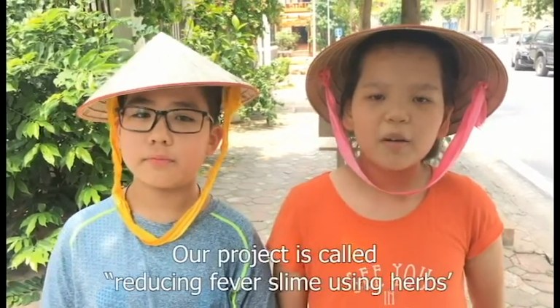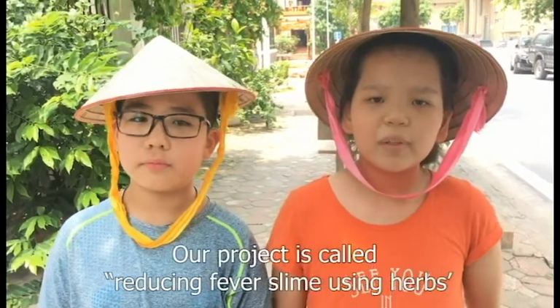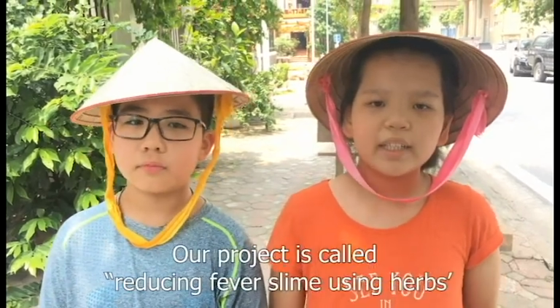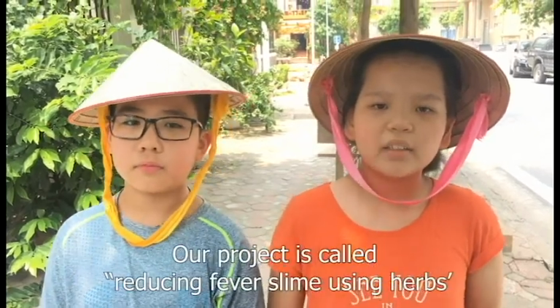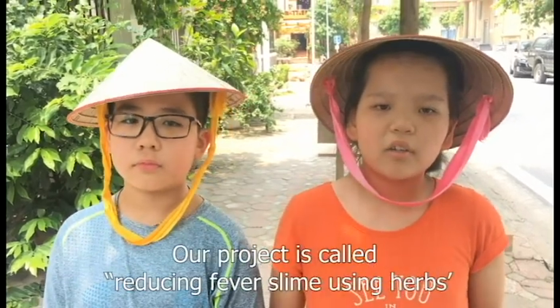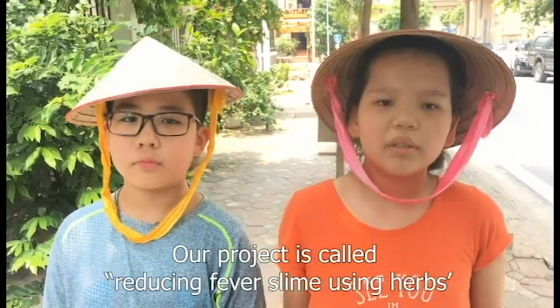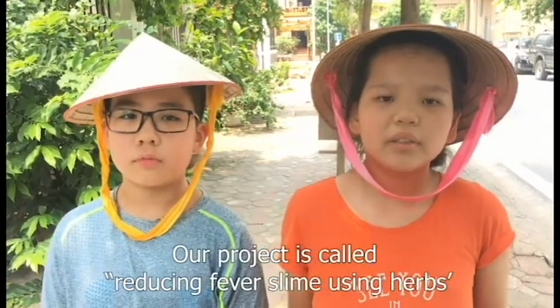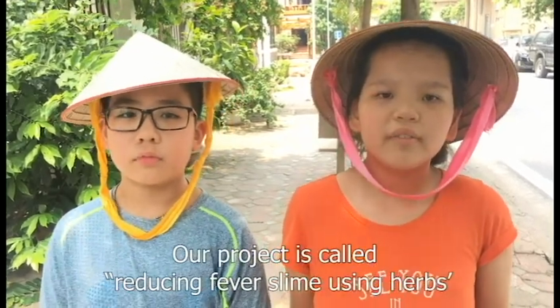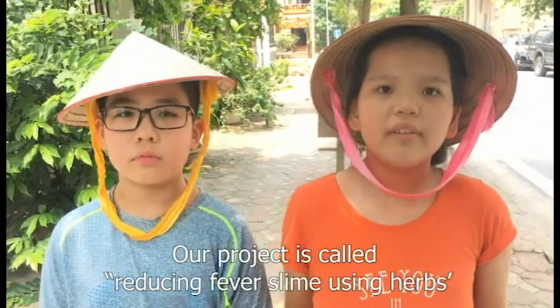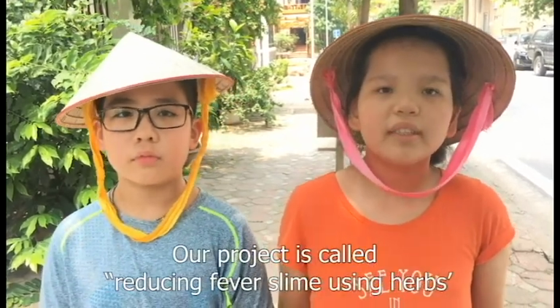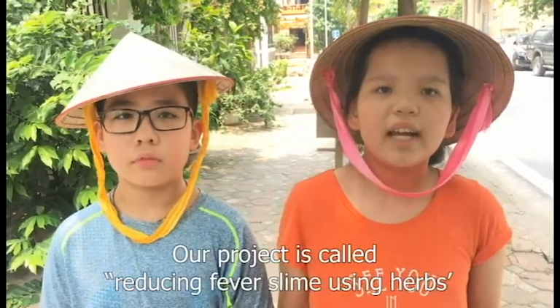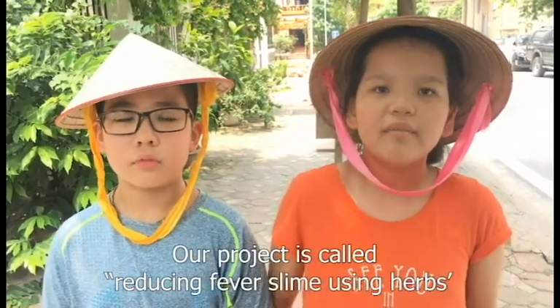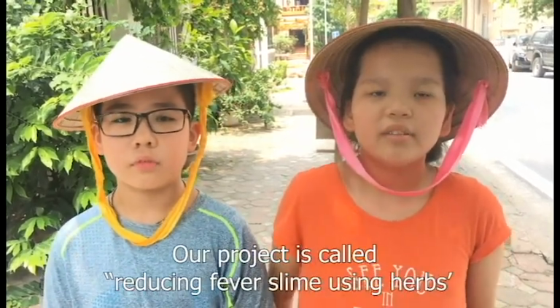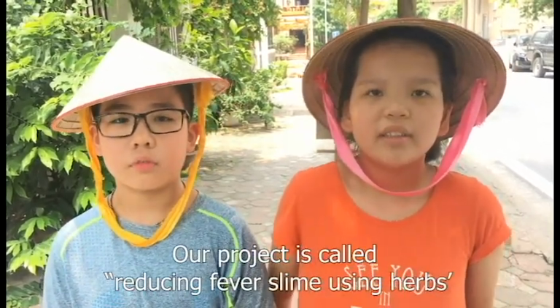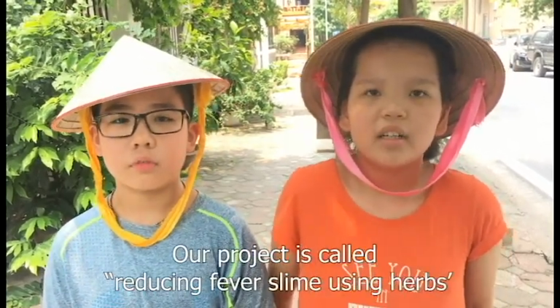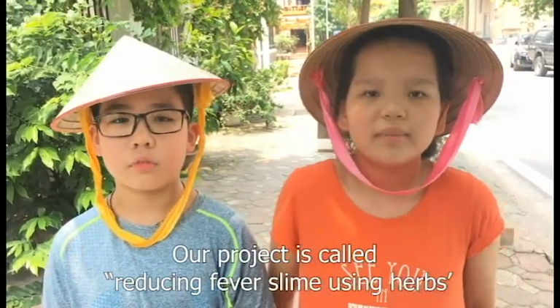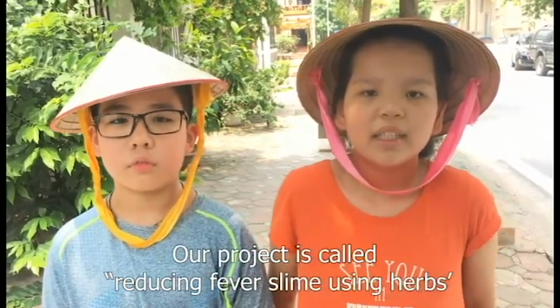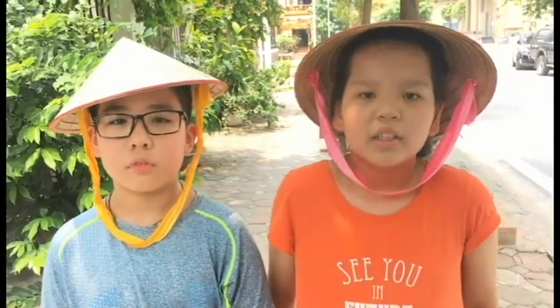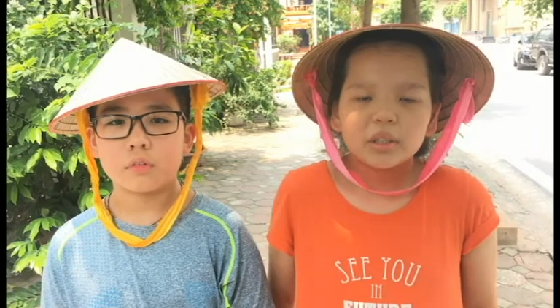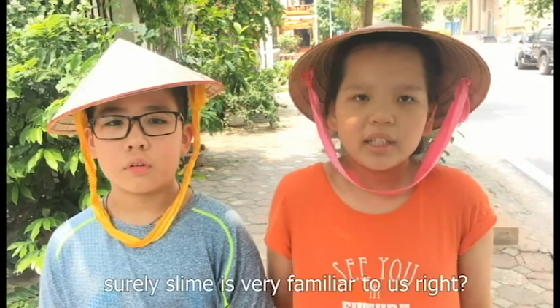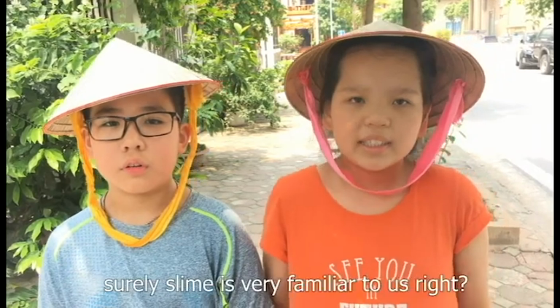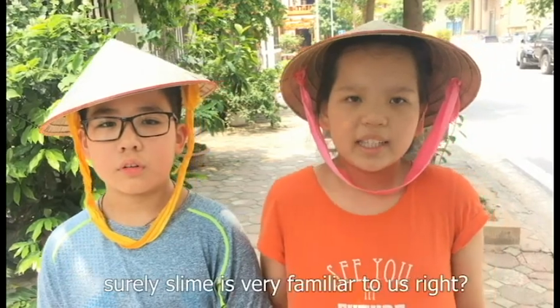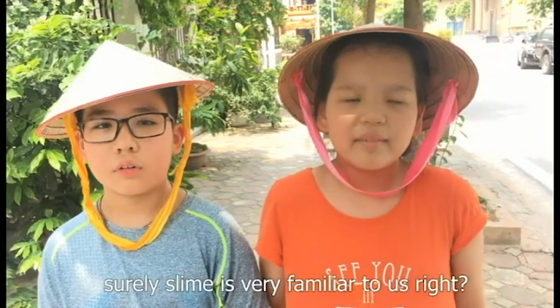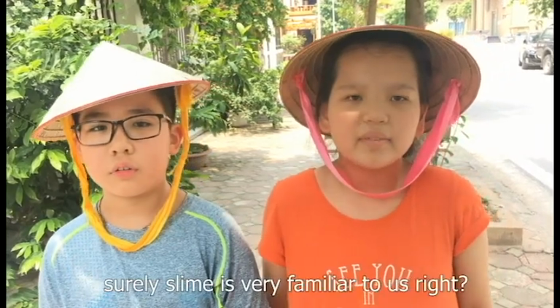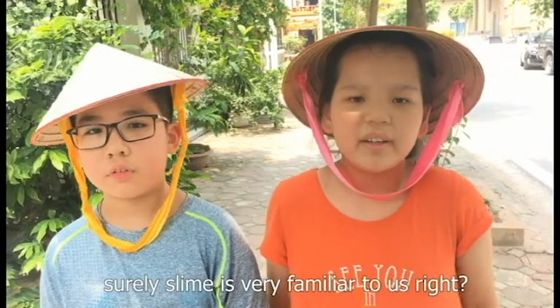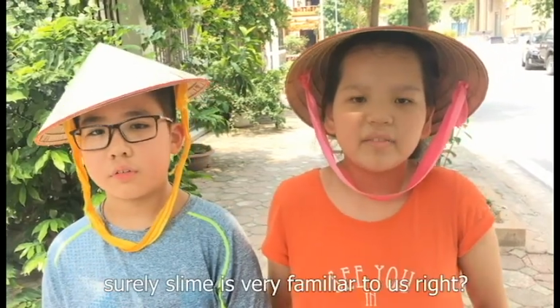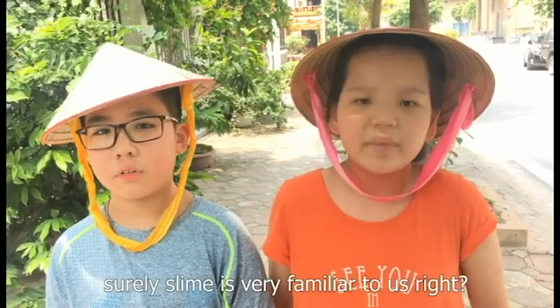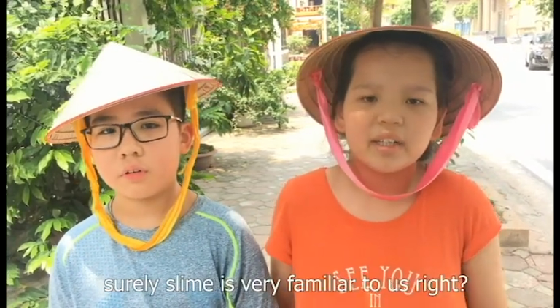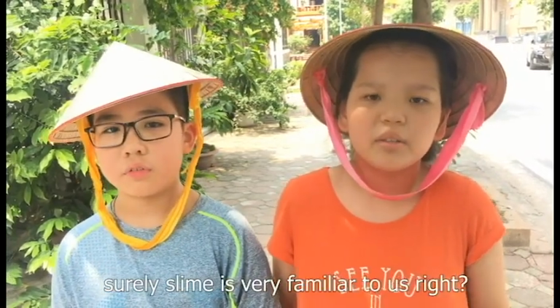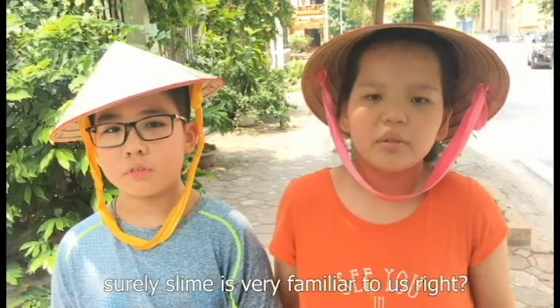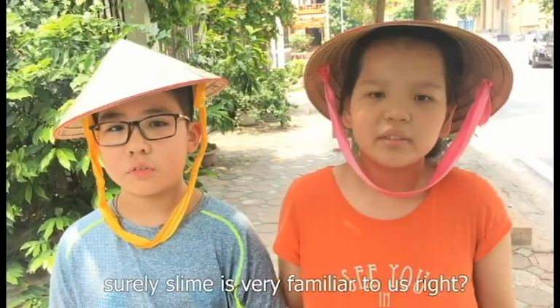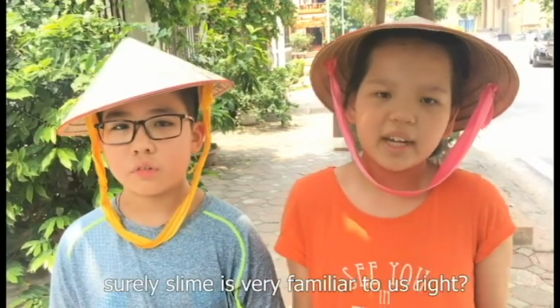Our project is called Reducing Fever Slime Using Curbs. Slime is very familiar to us, right?